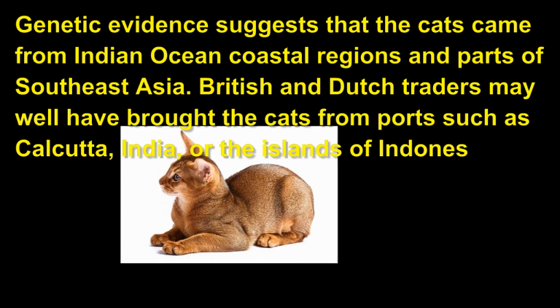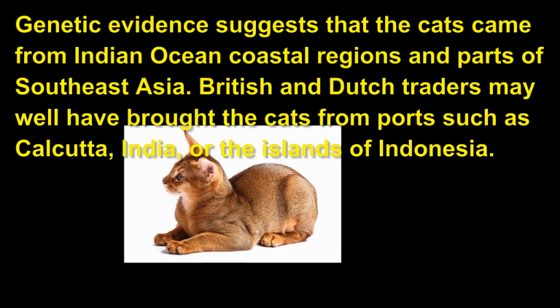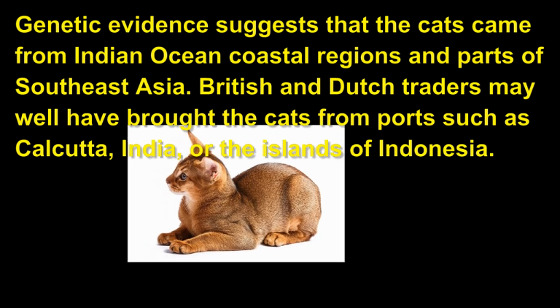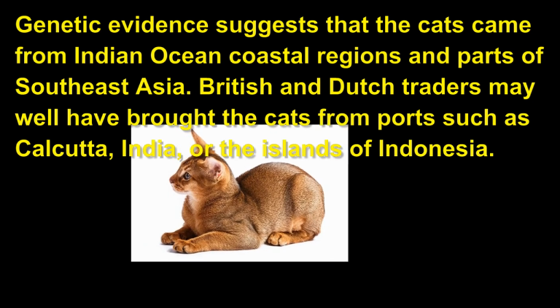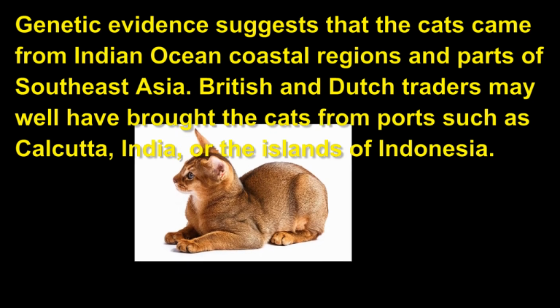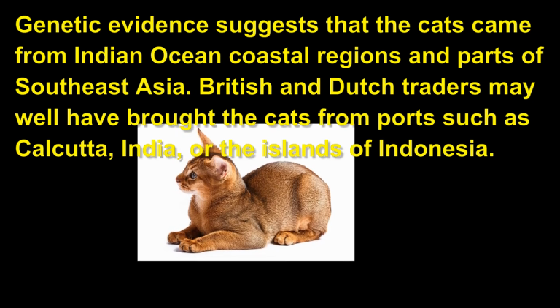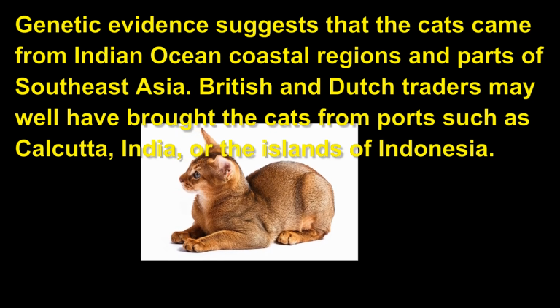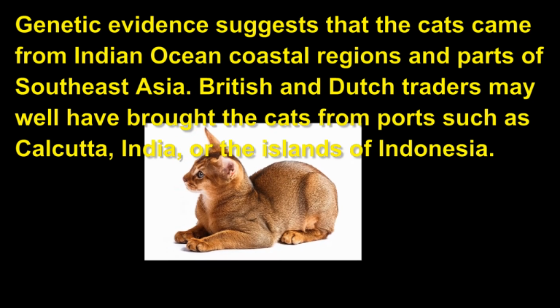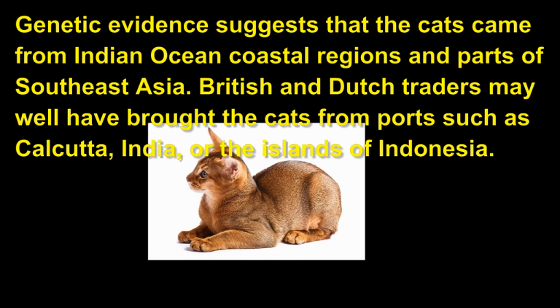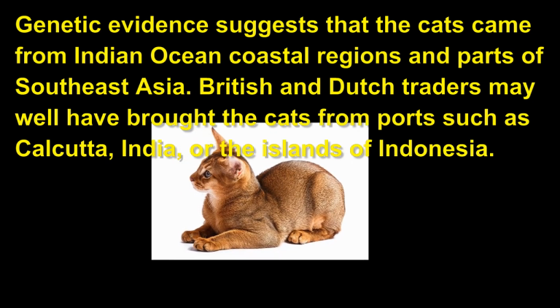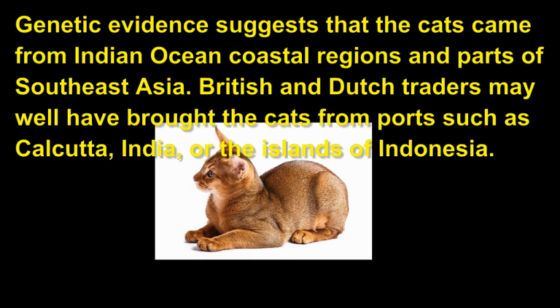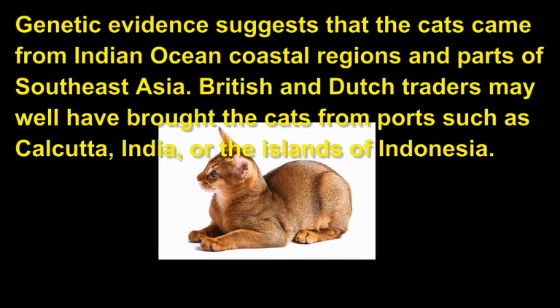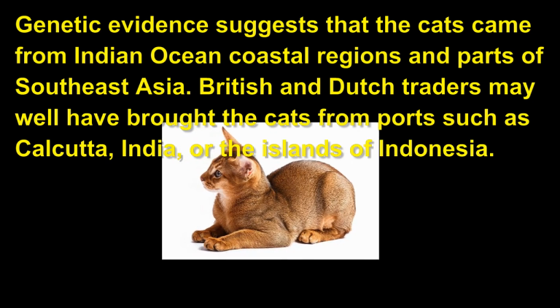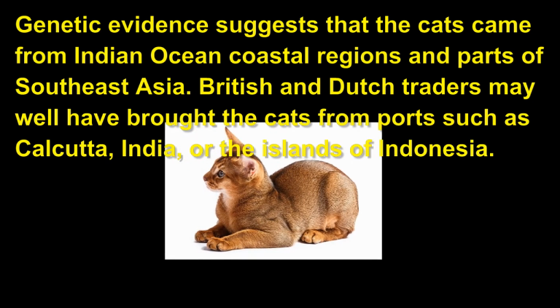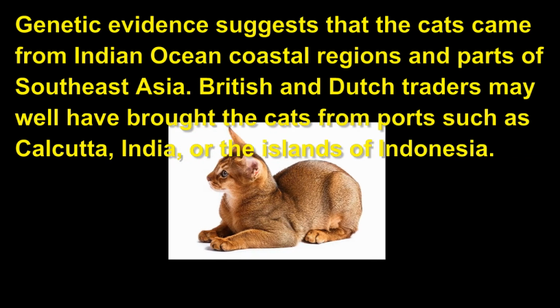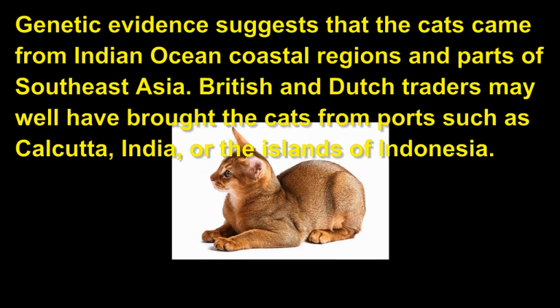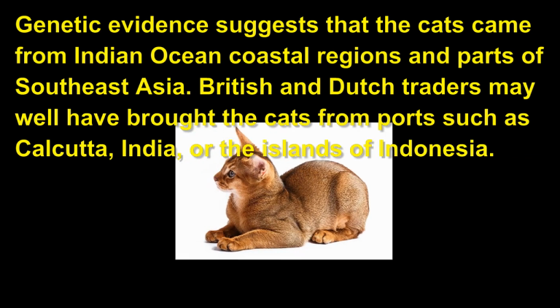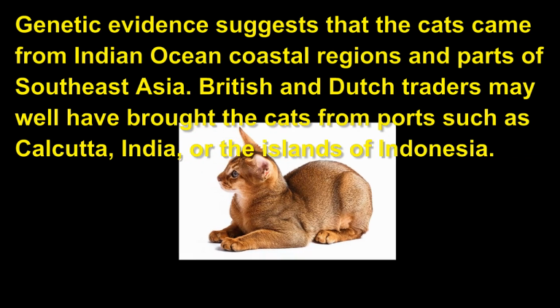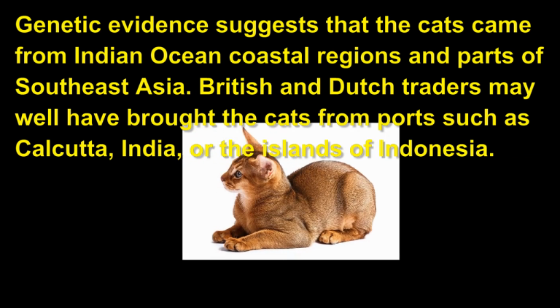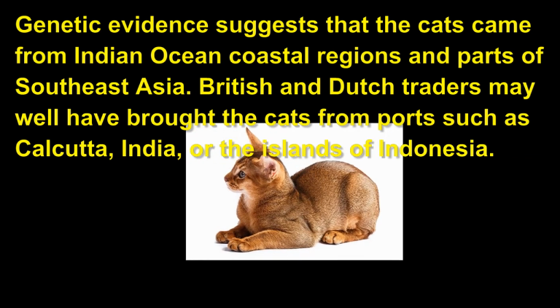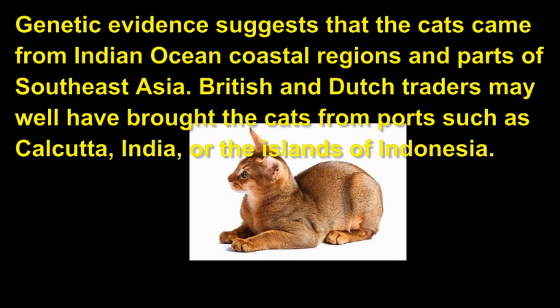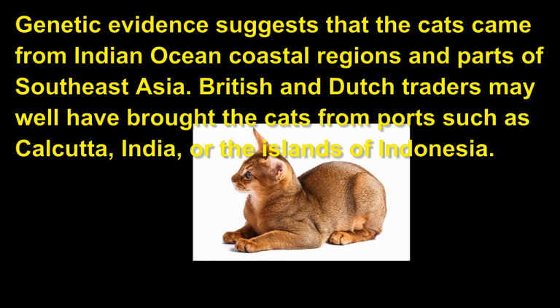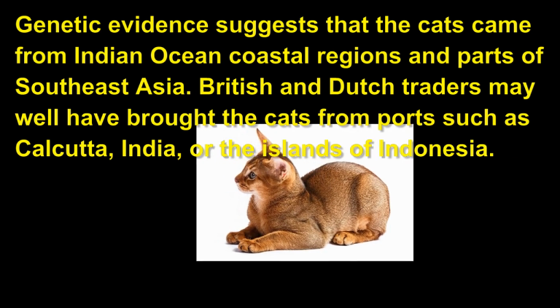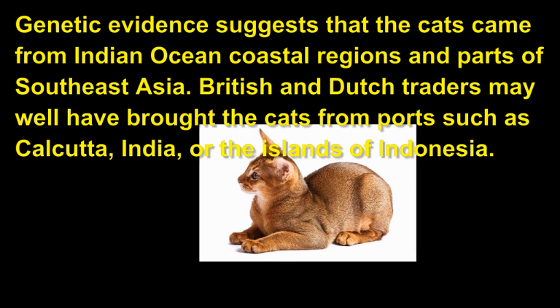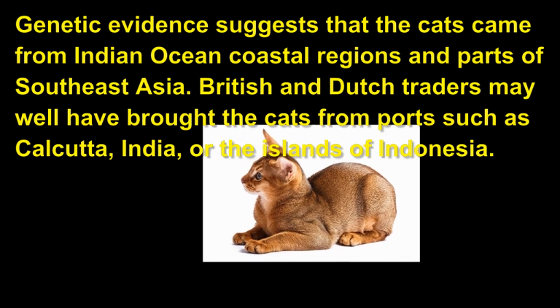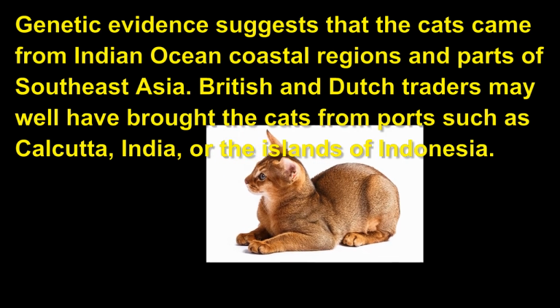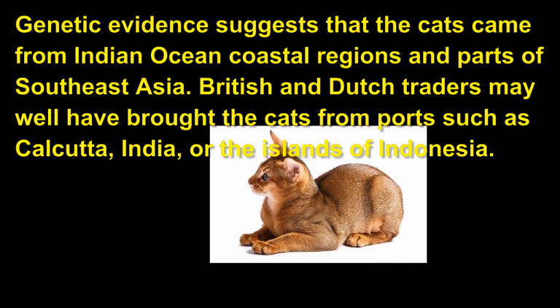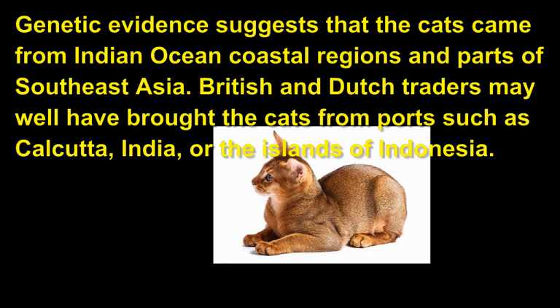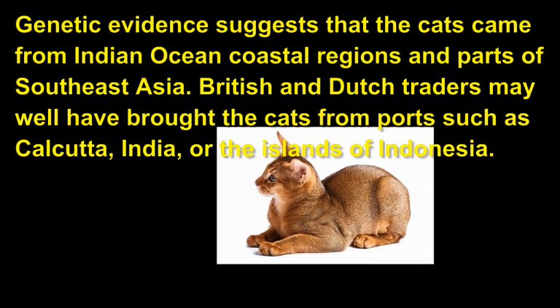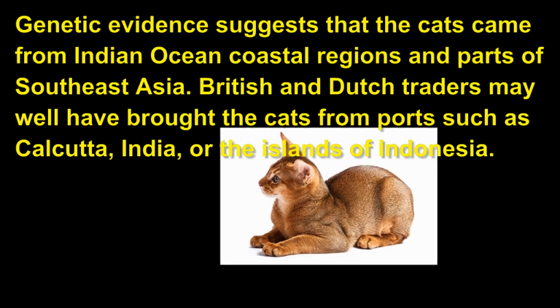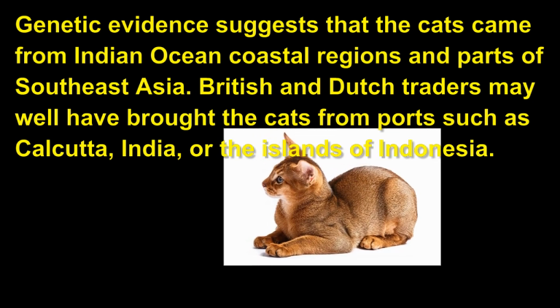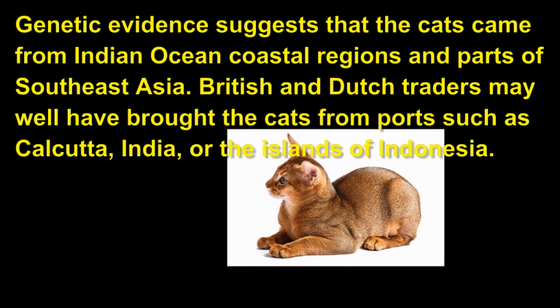British and Dutch traders may well have brought the cats from ports such as Calcutta, India, or the islands of Indonesia.